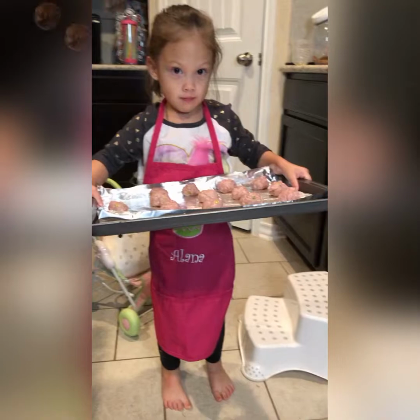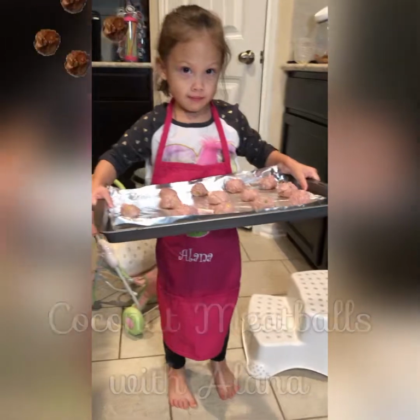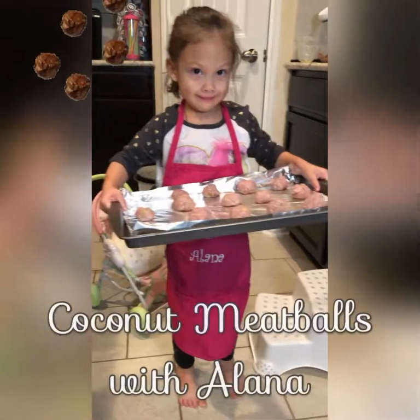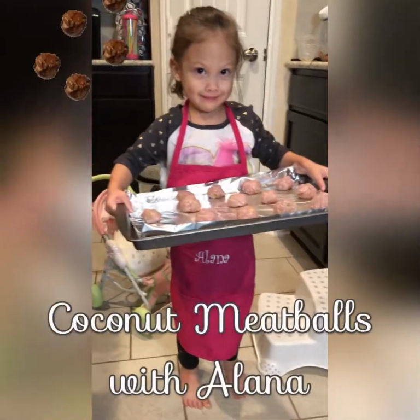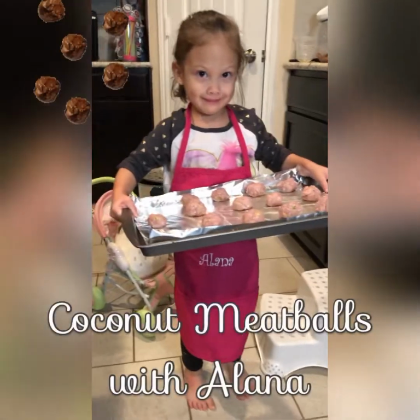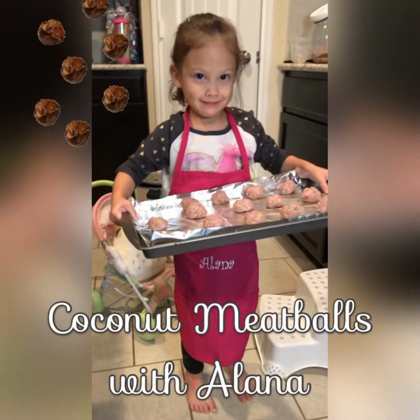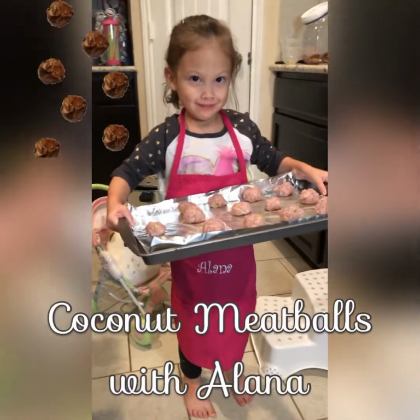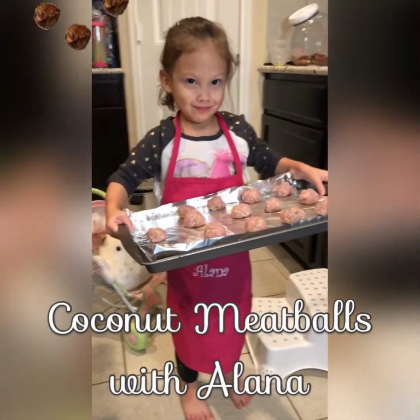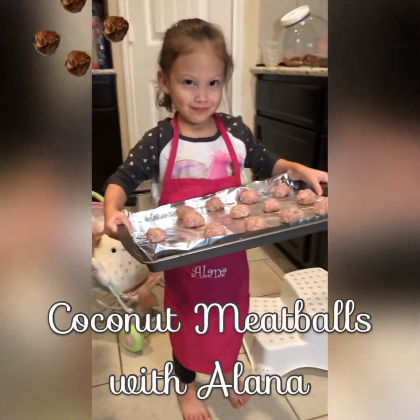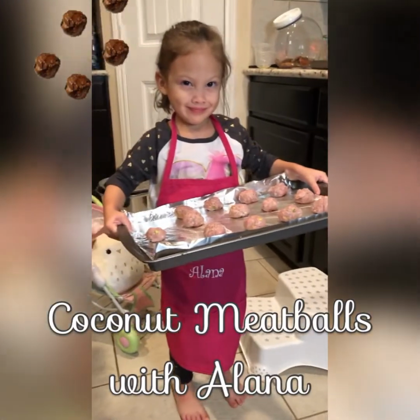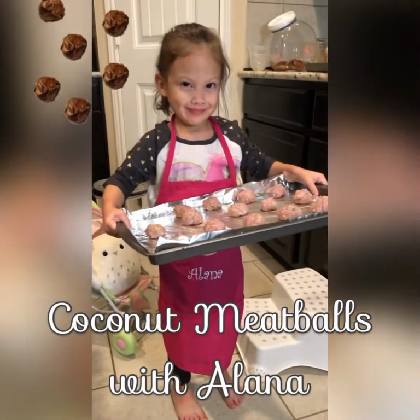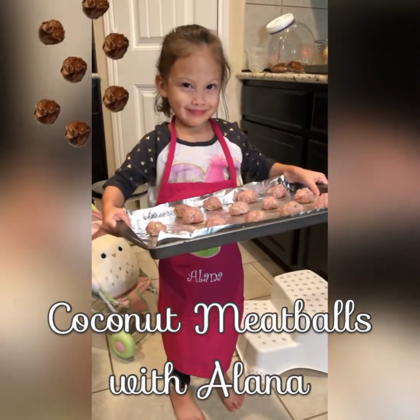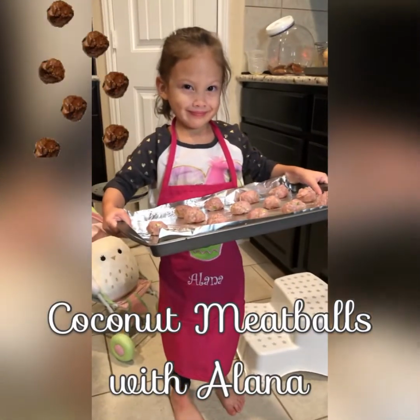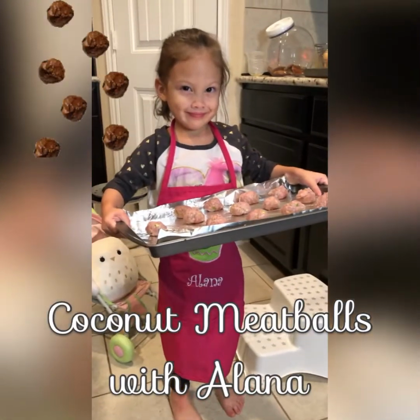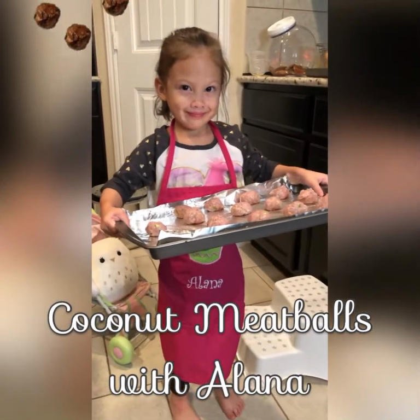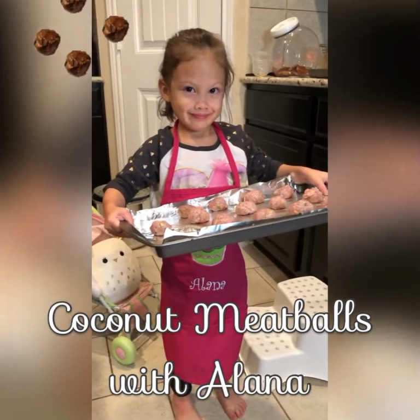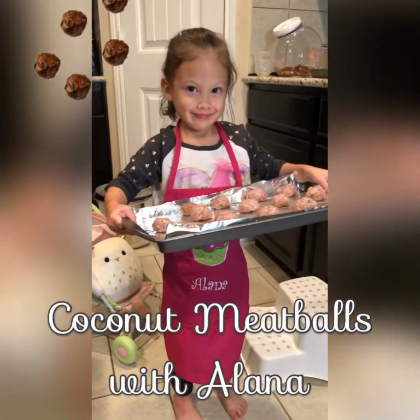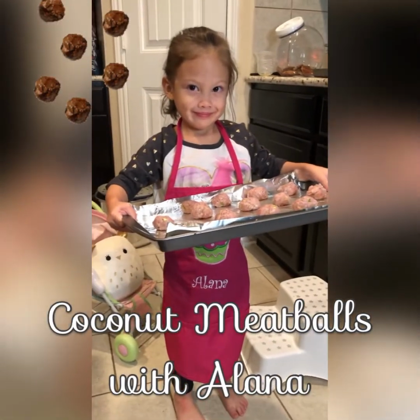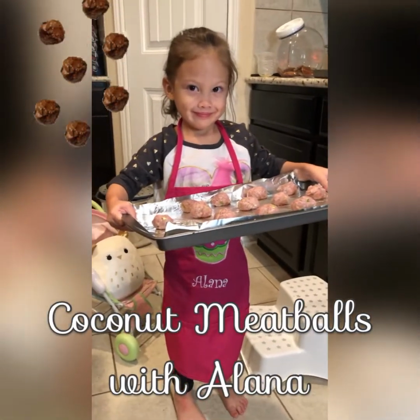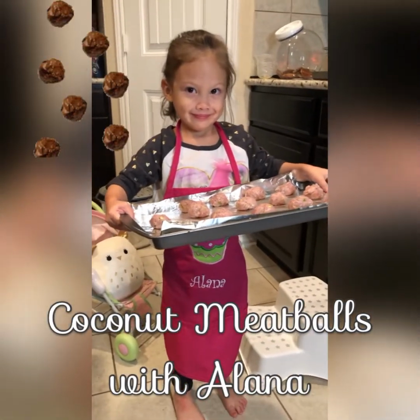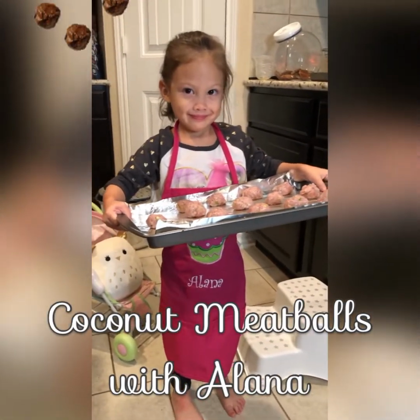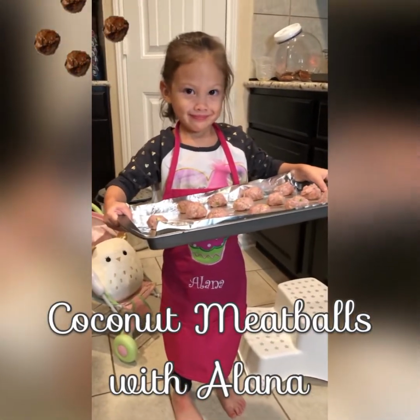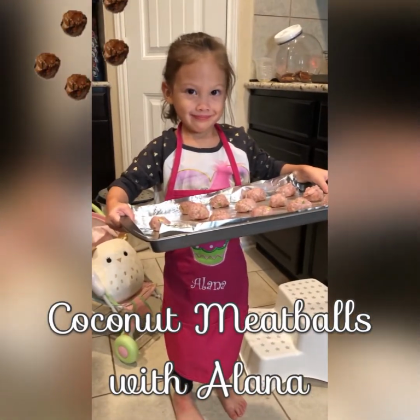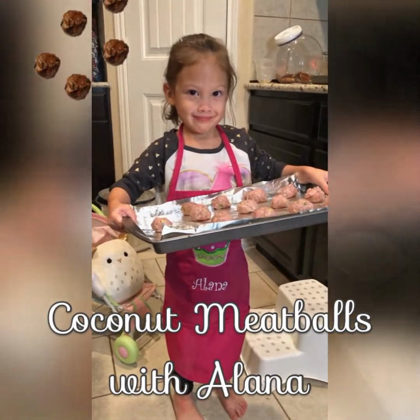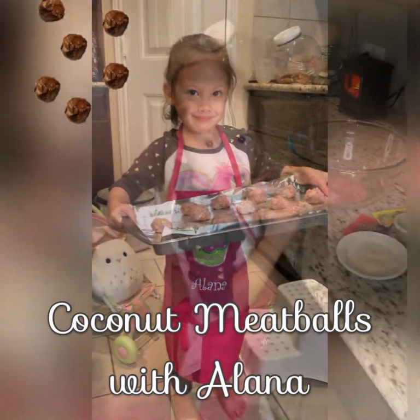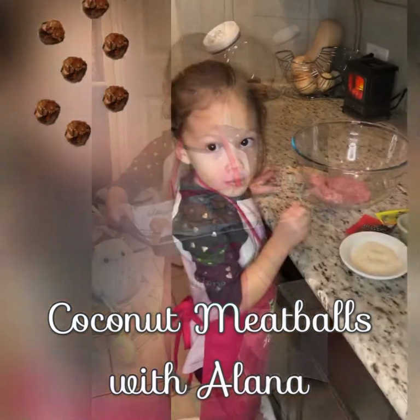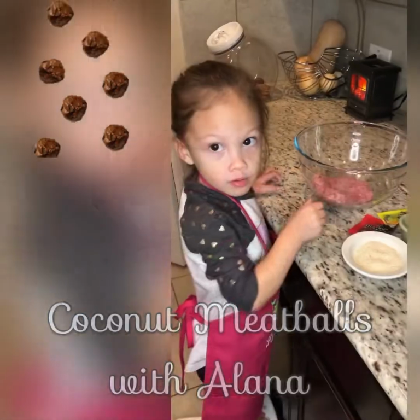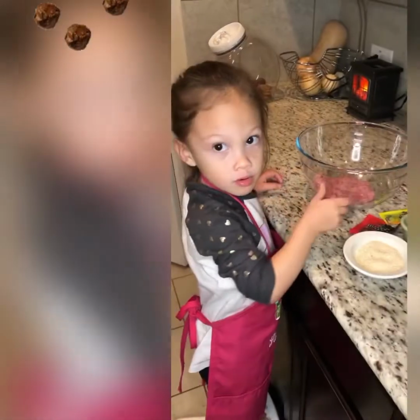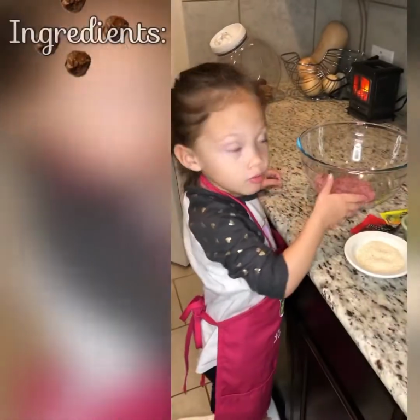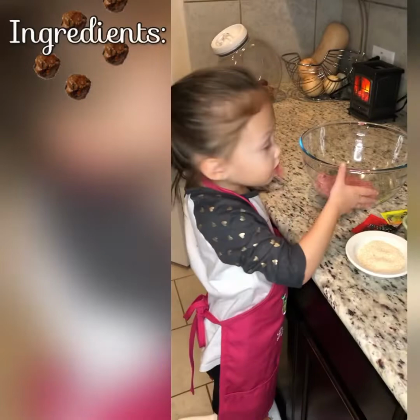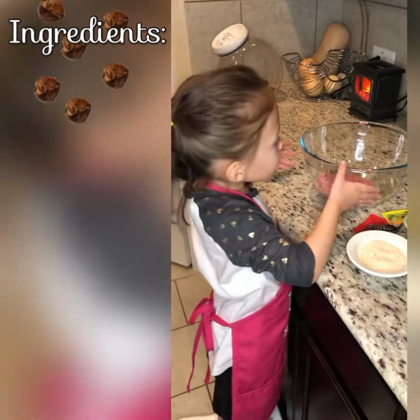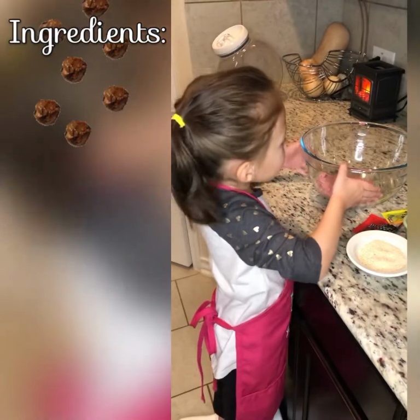Coconut meatballs with Alana. Here's what you need.